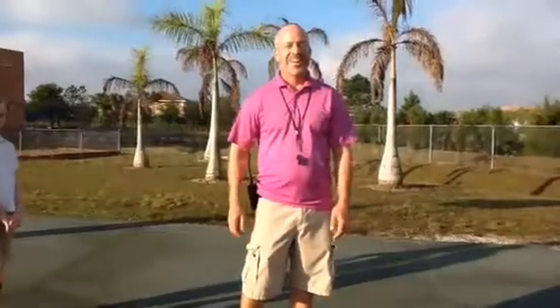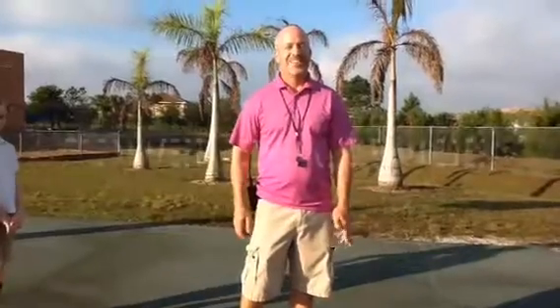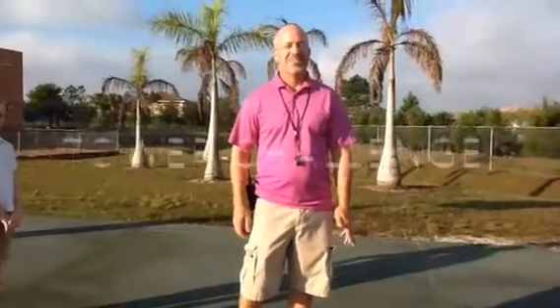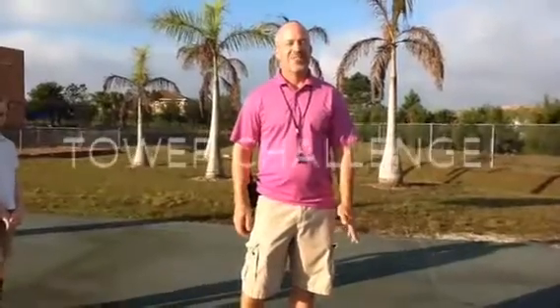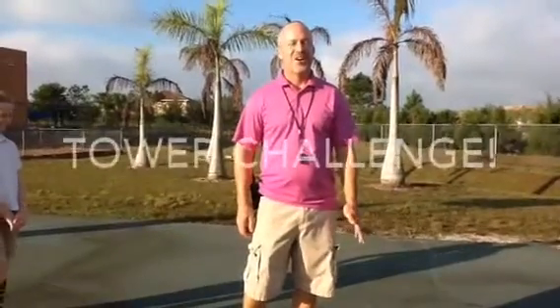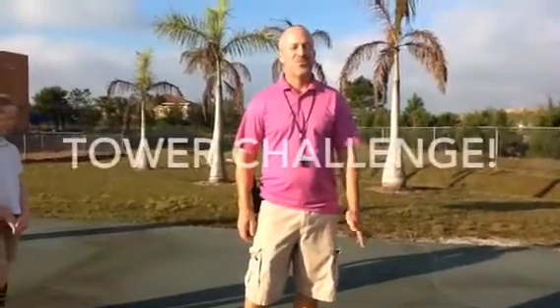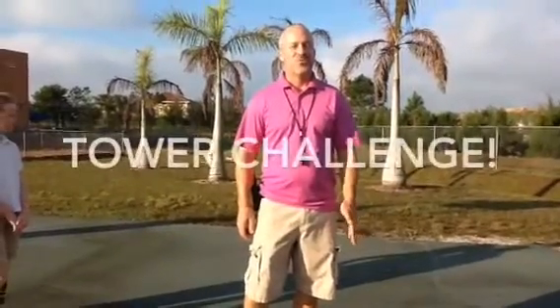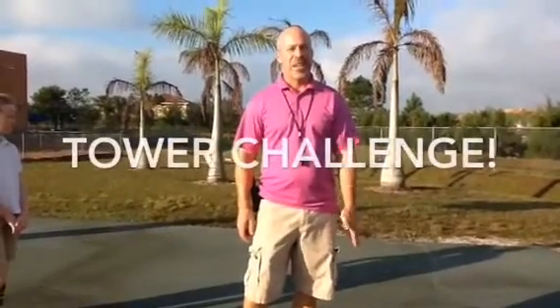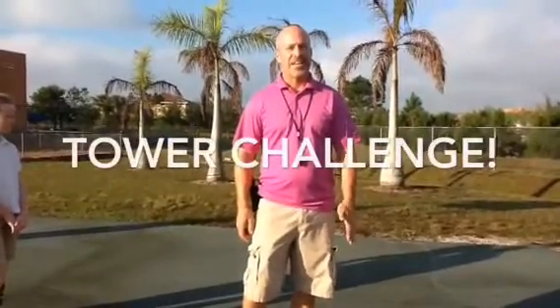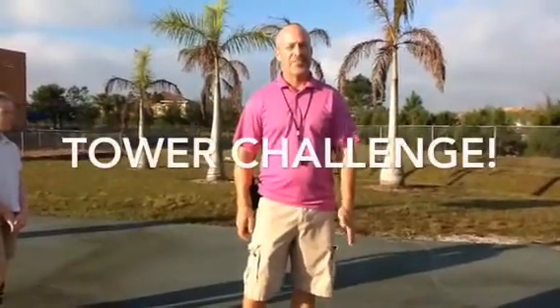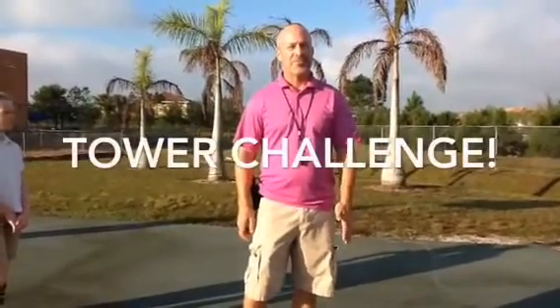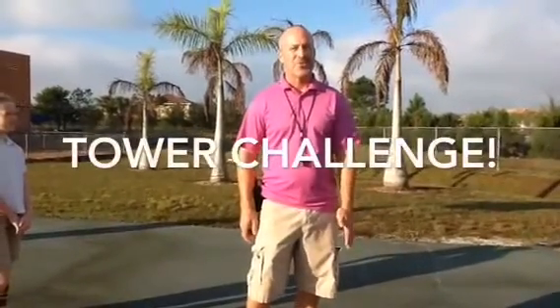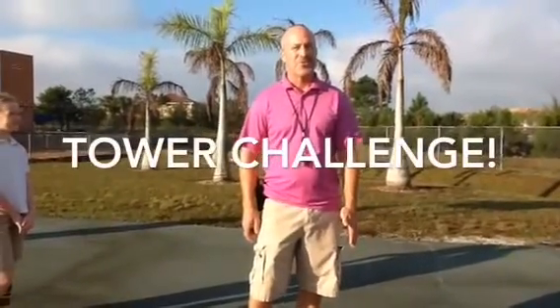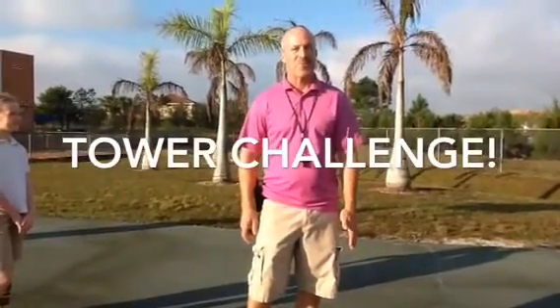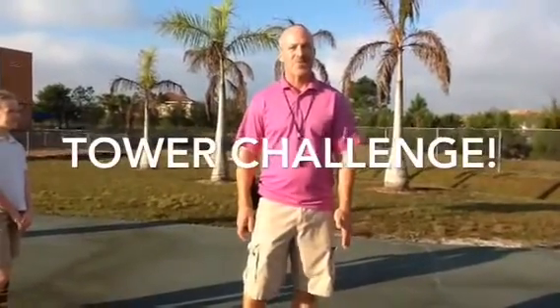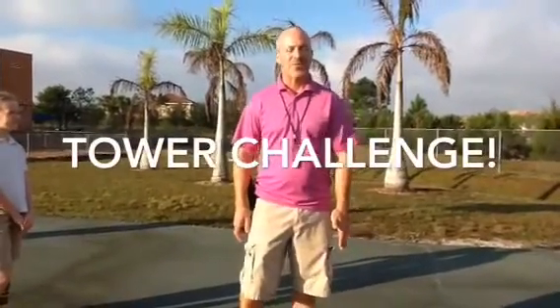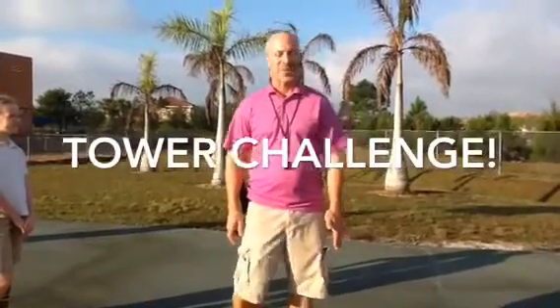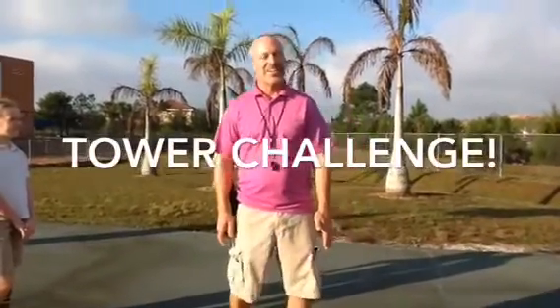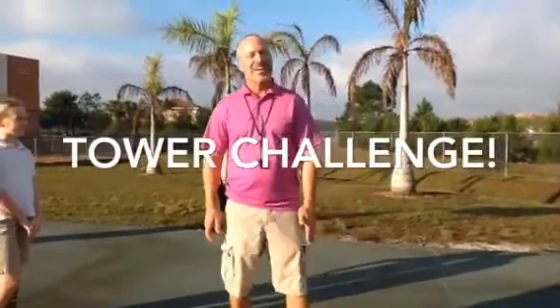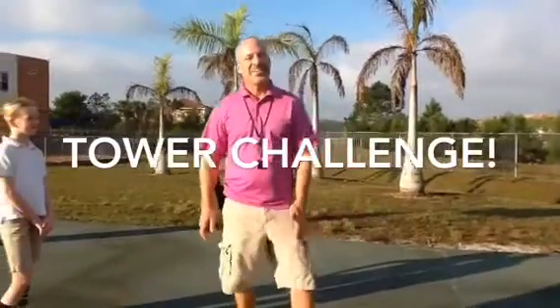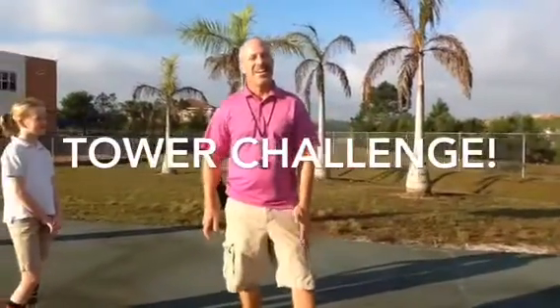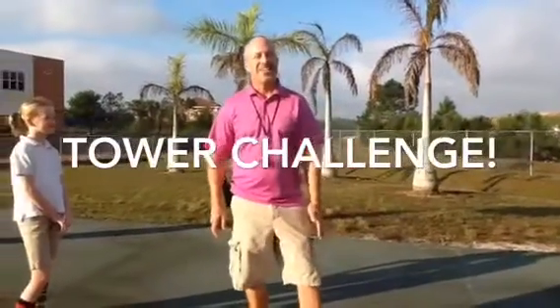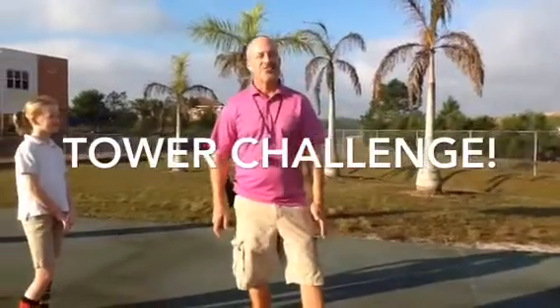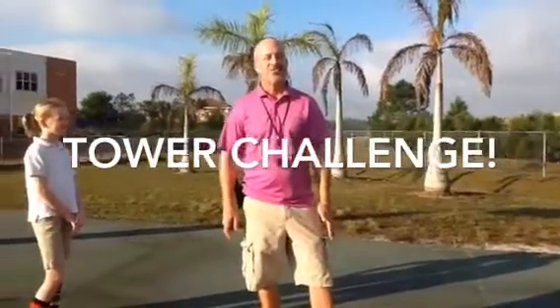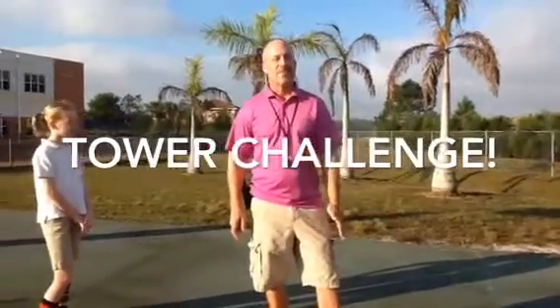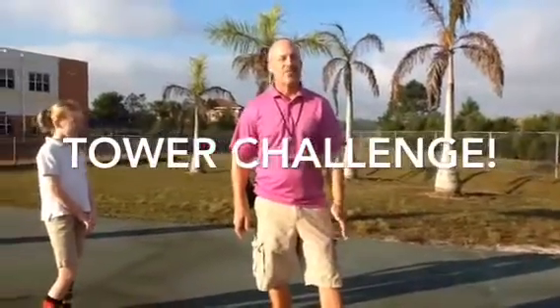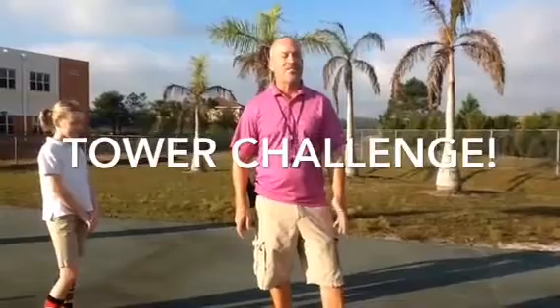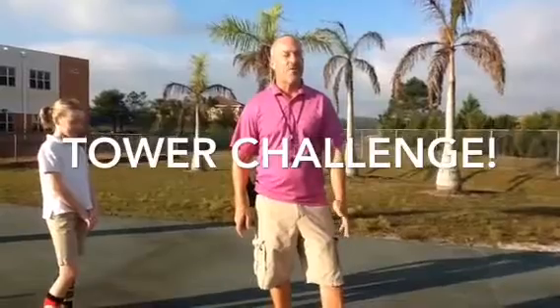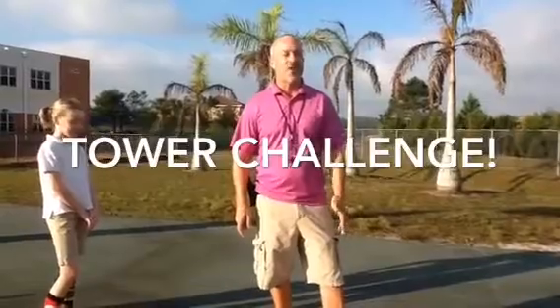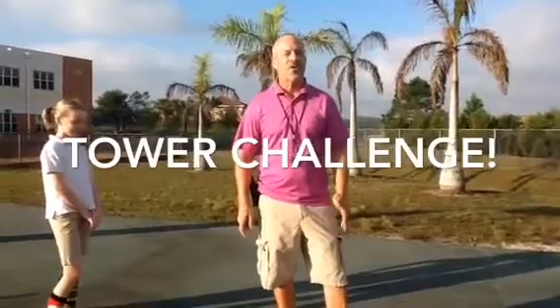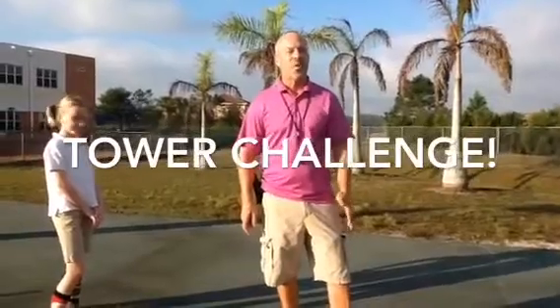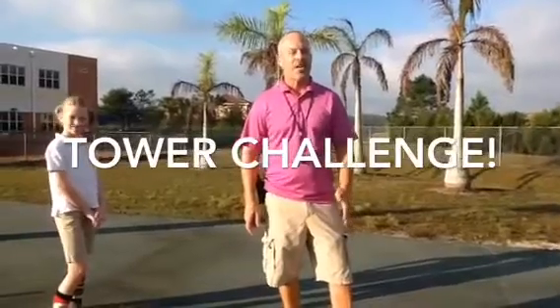Hey, this is Coach Carney from TreeLine Elementary School in Fort Myers, Florida. And today I'd like to introduce a game called The Tower of Hanoi.